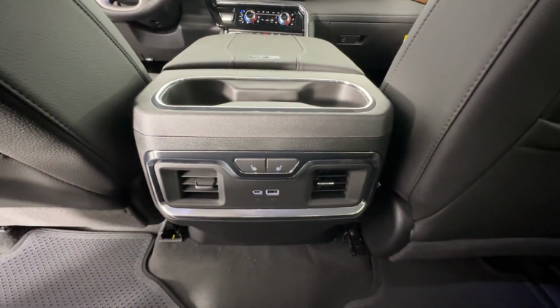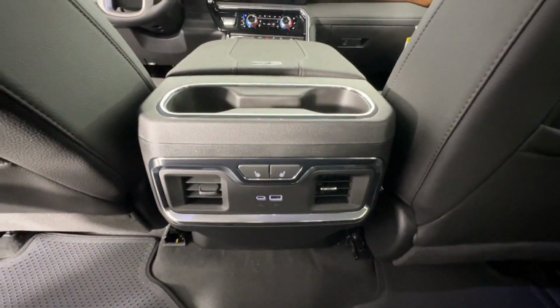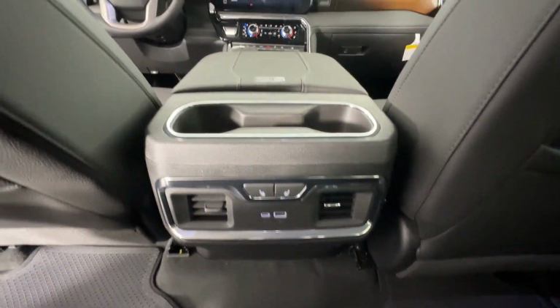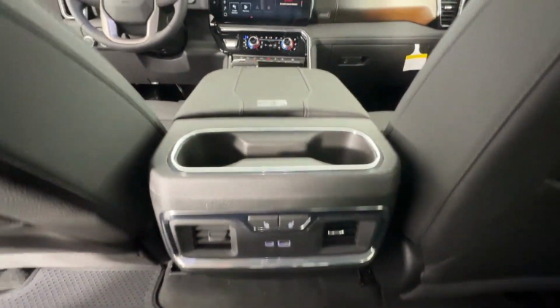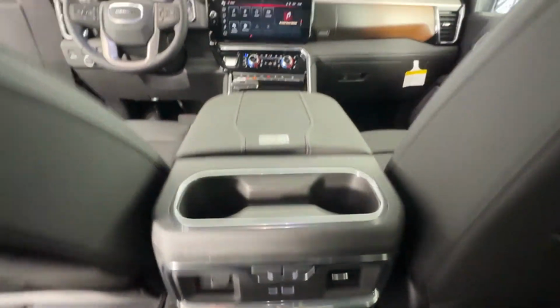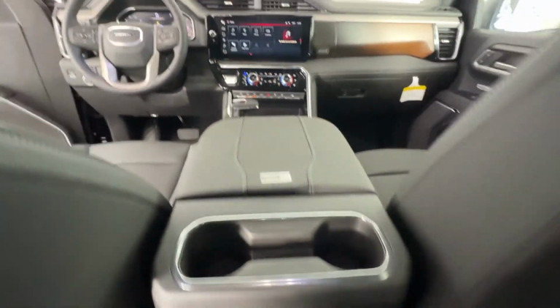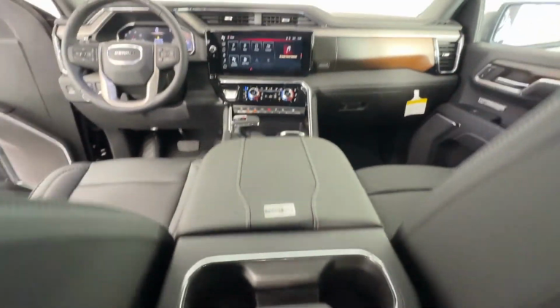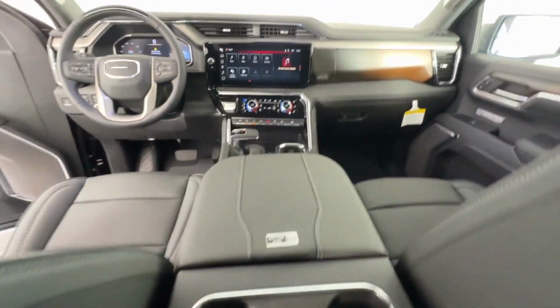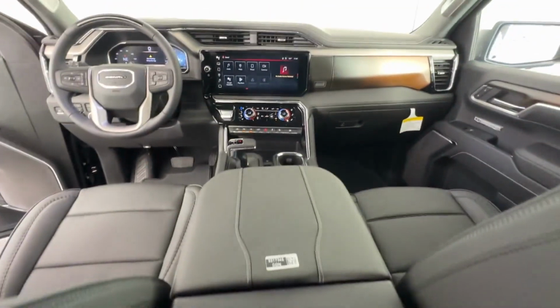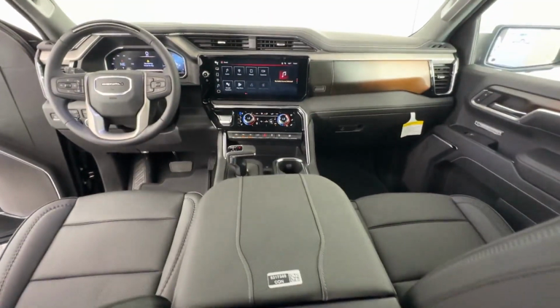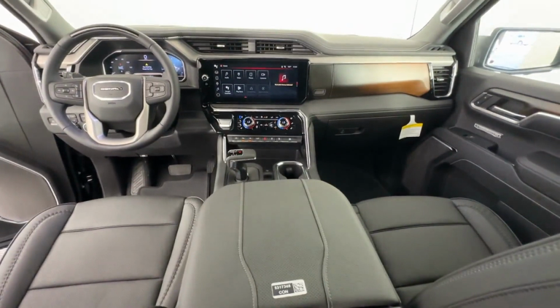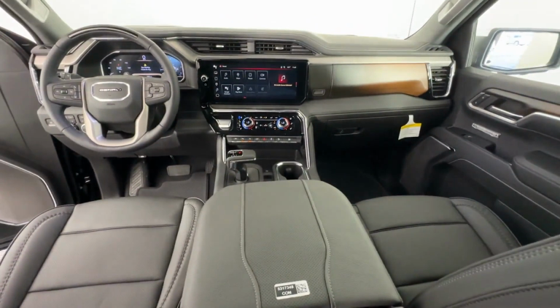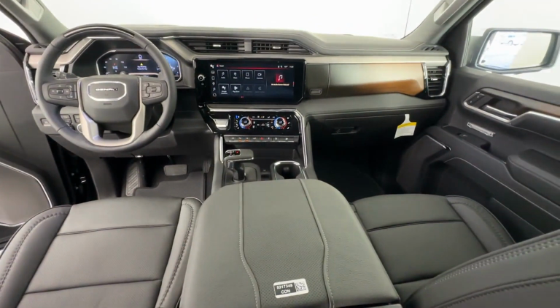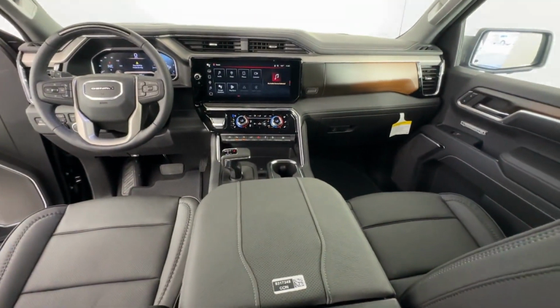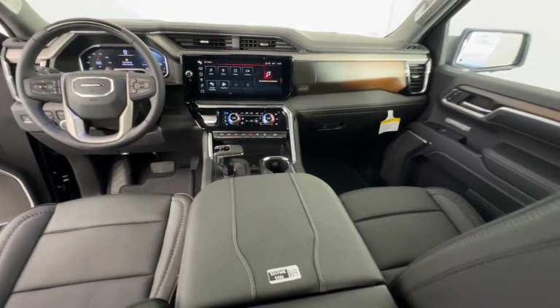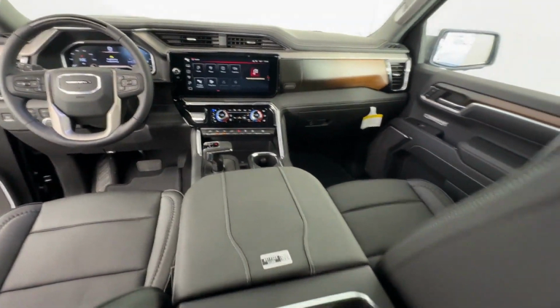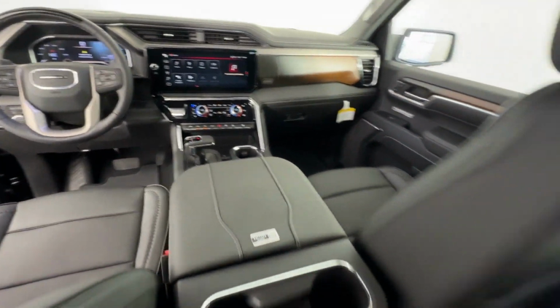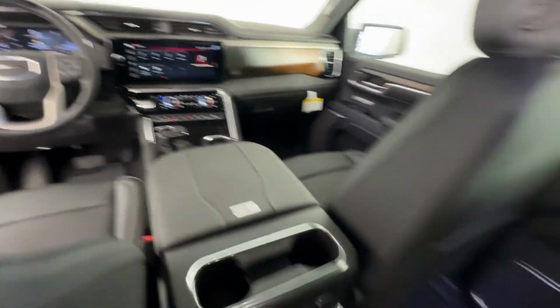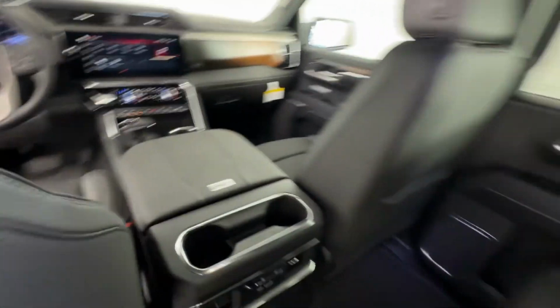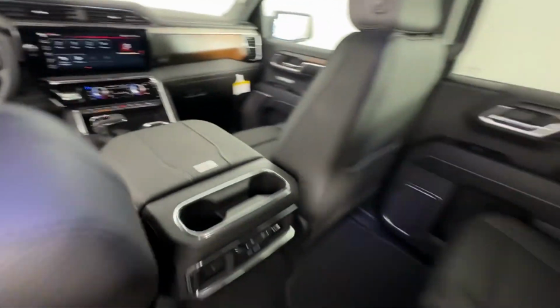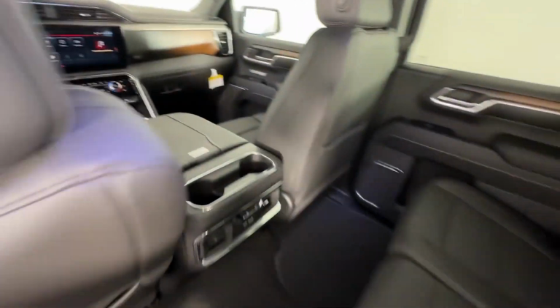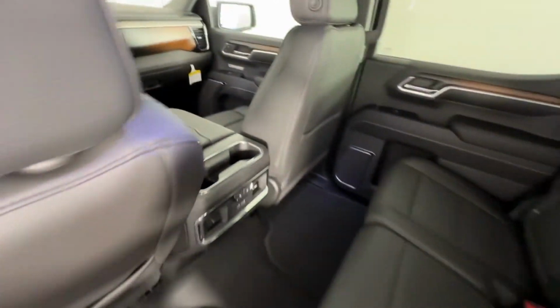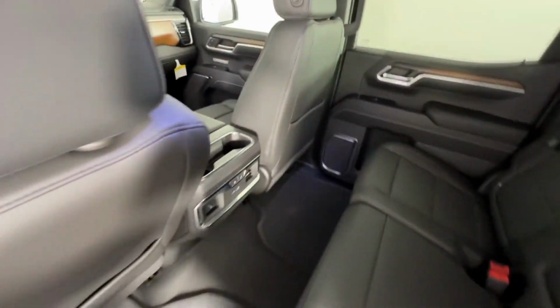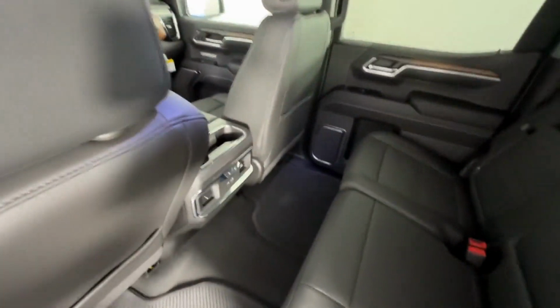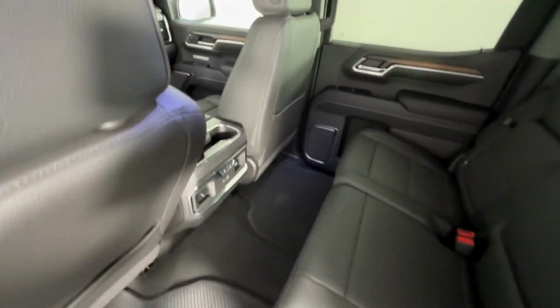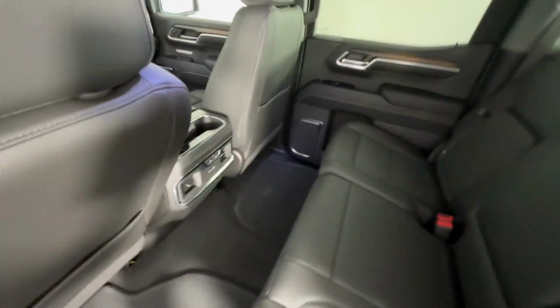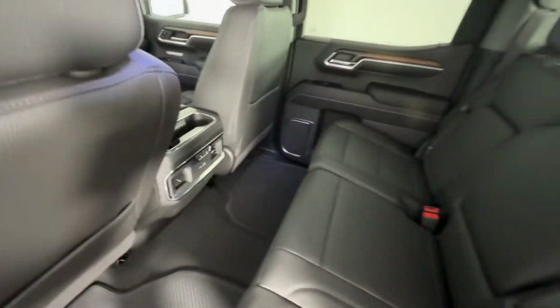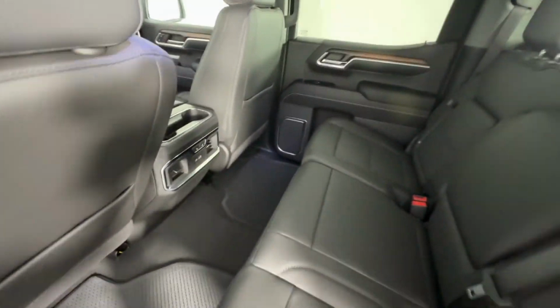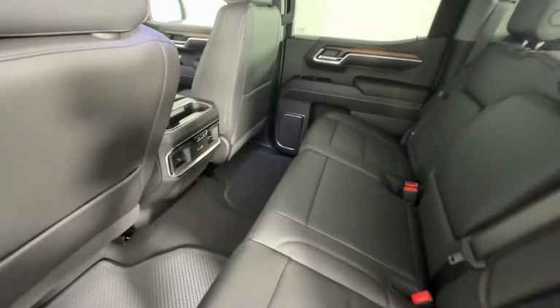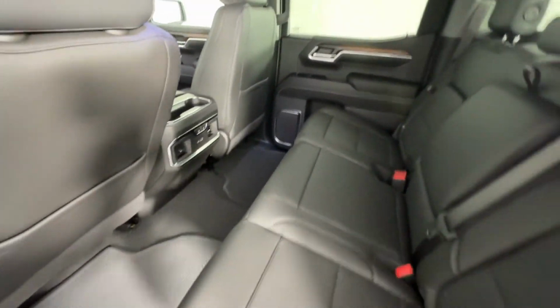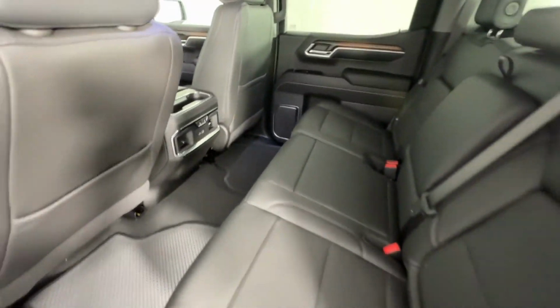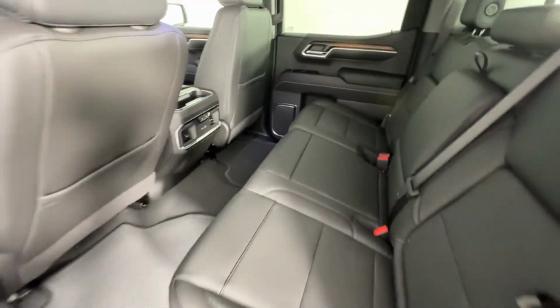Passenger Seat Adjustable Lumbar Support. Make an appointment today to test drive this popular model.